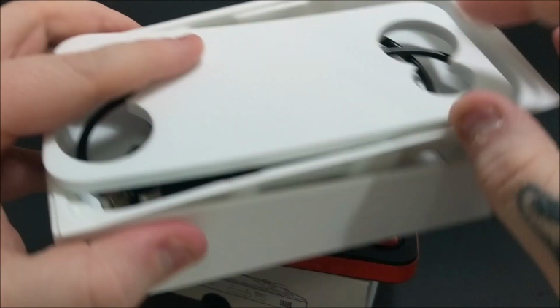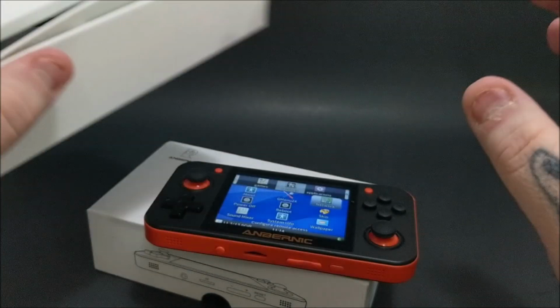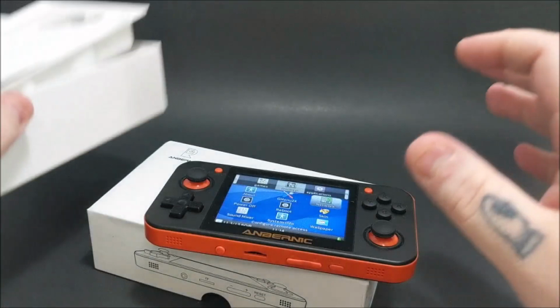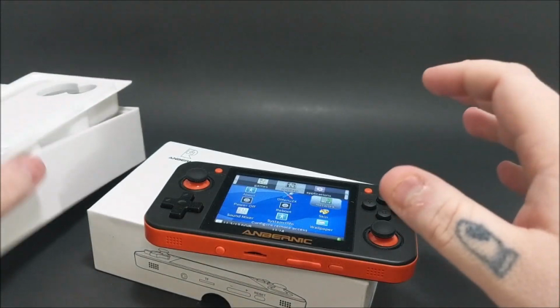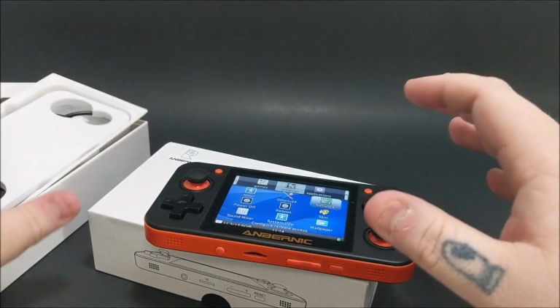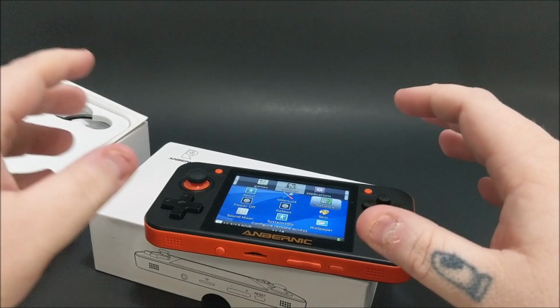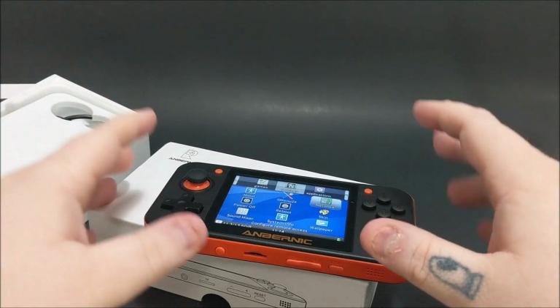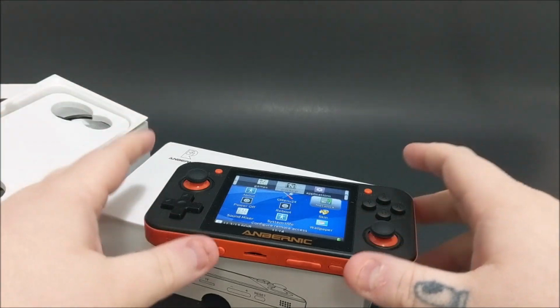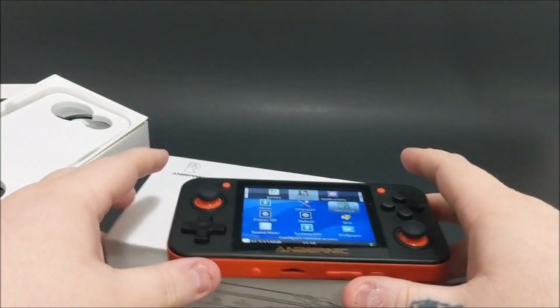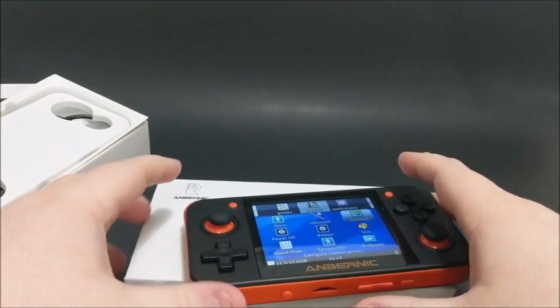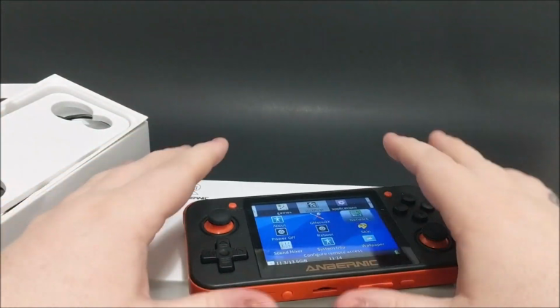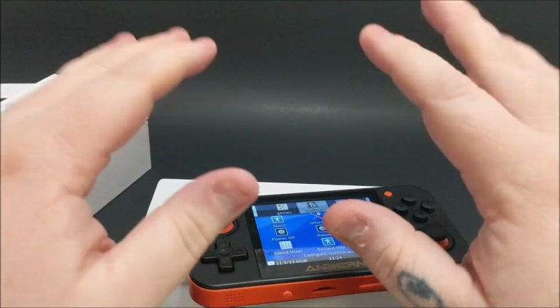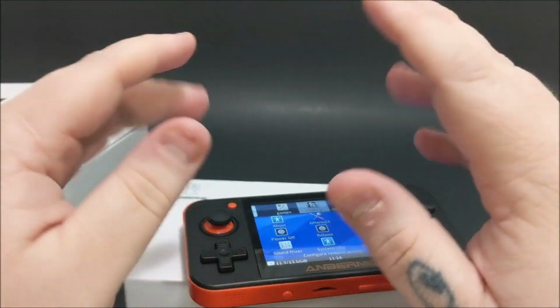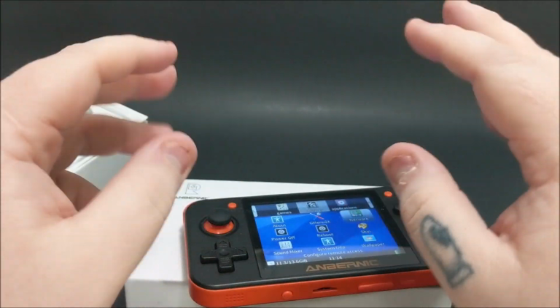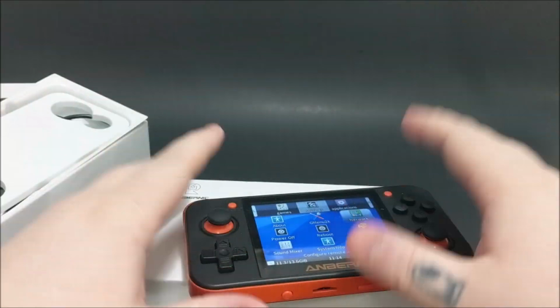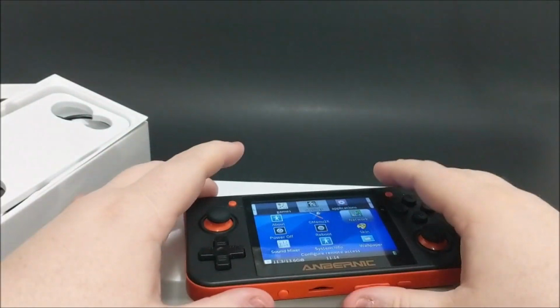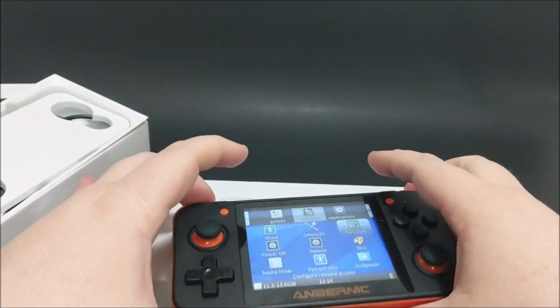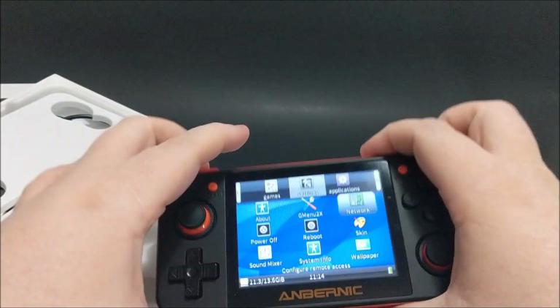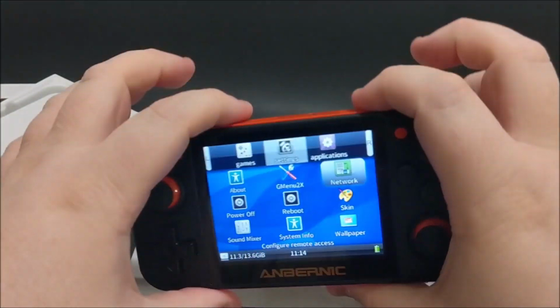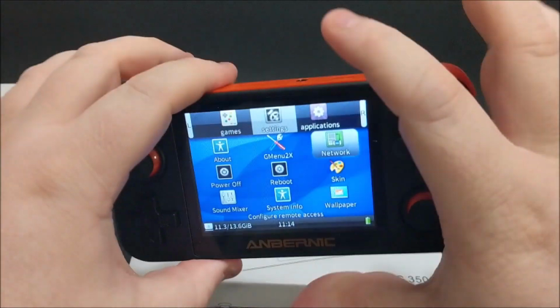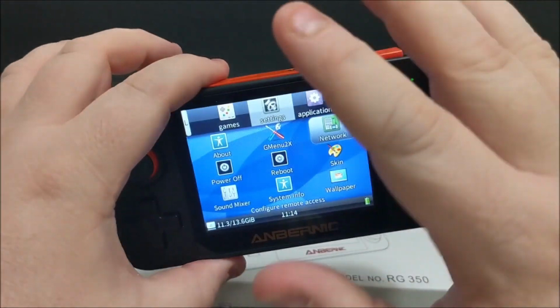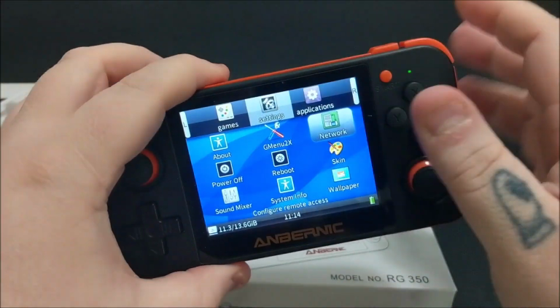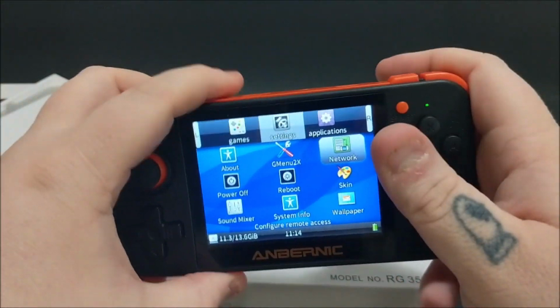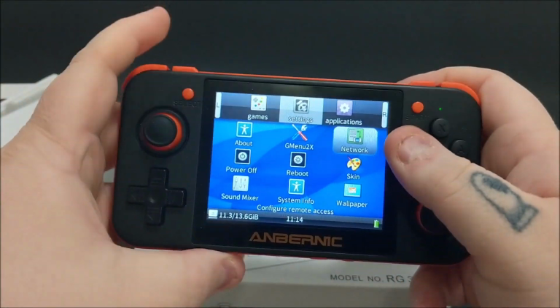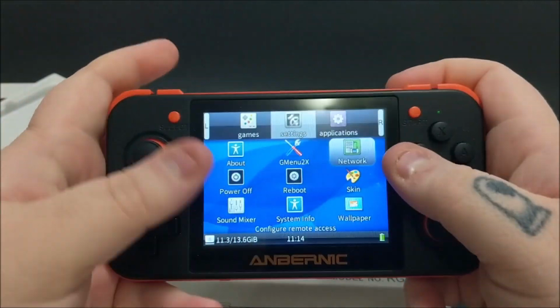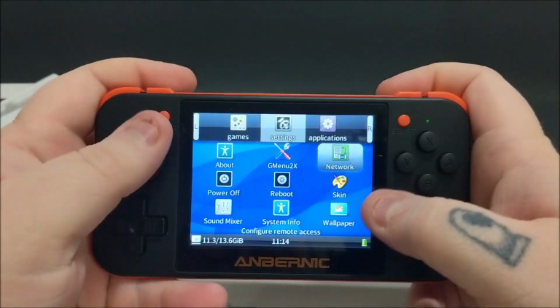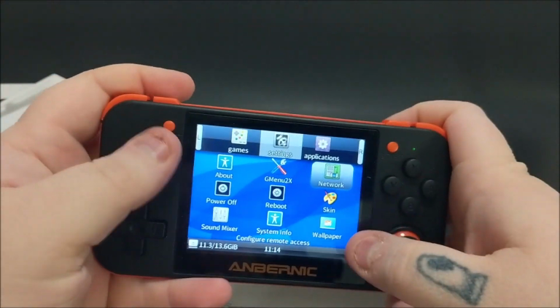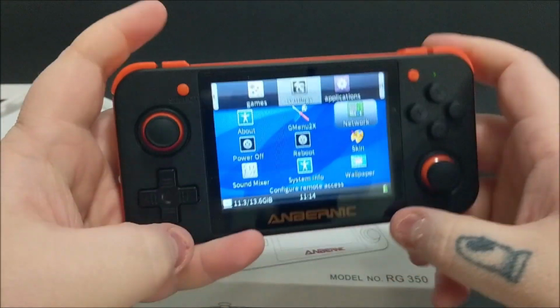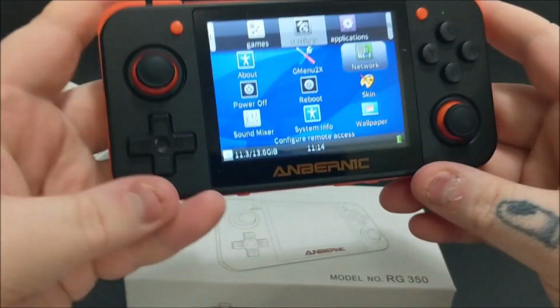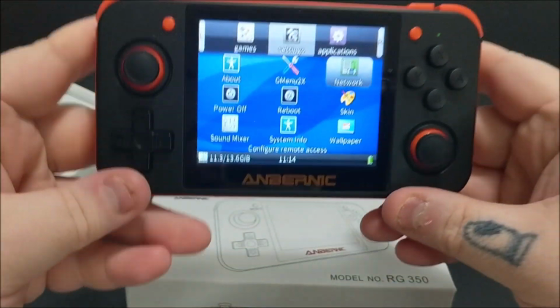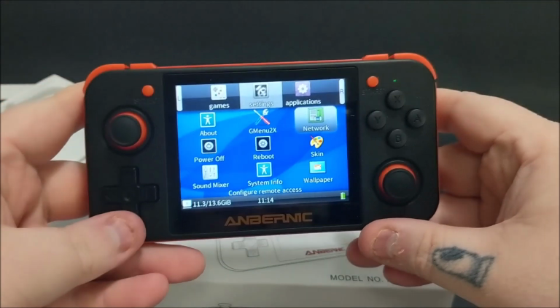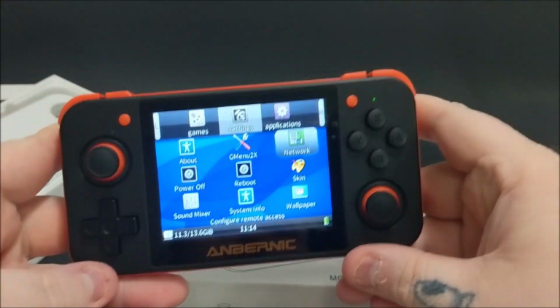Steve helped me out and put a few ROMs on this thing. It has like a 16-gigabyte memory card — it shows 11 out of 13 used. He put some stuff on there versus what it already had on the system. The instructions aren't the greatest but they never are with these things. We've had bad systems with great instructions and good systems with the worst, so that's just part of it. Let's get down to what you really want to see.